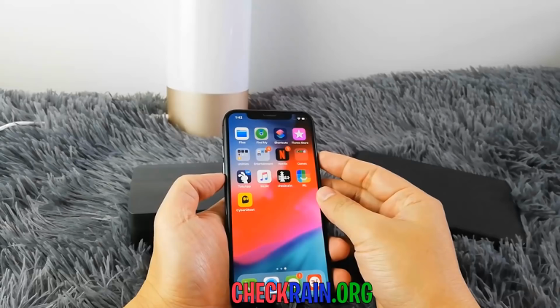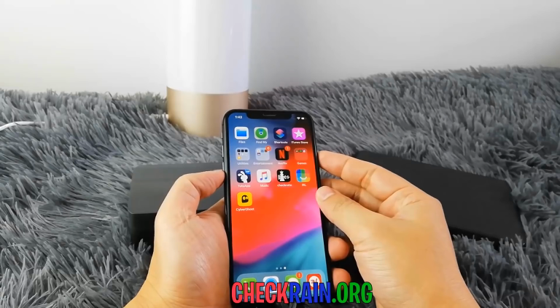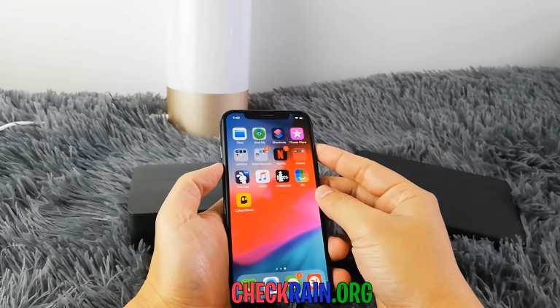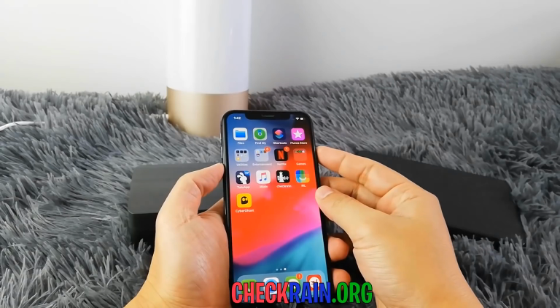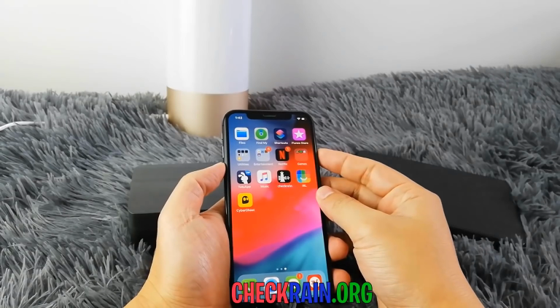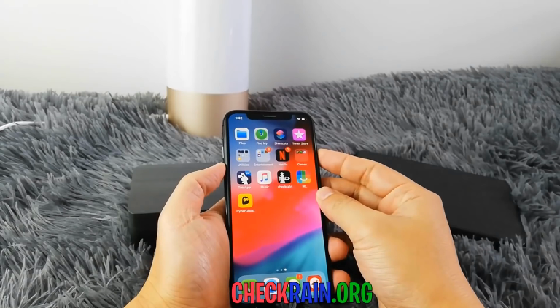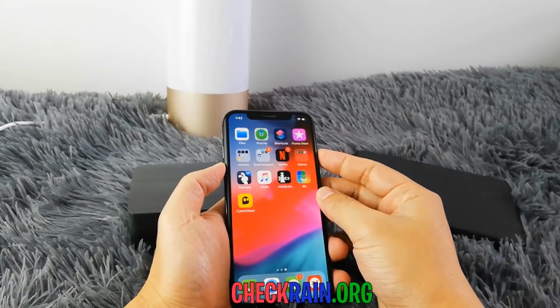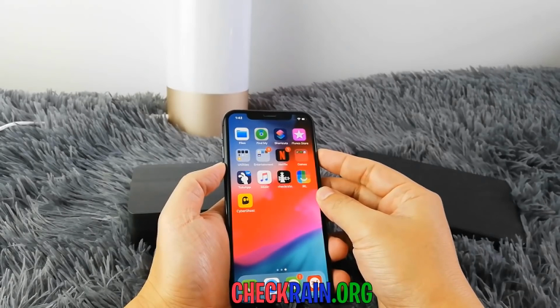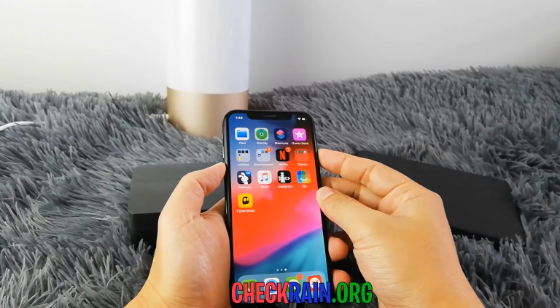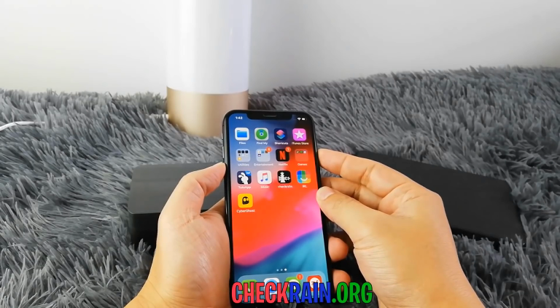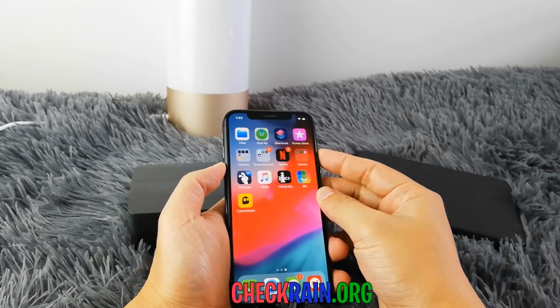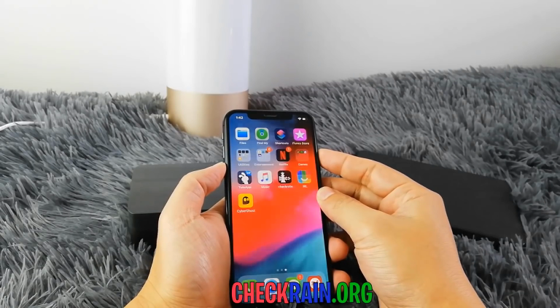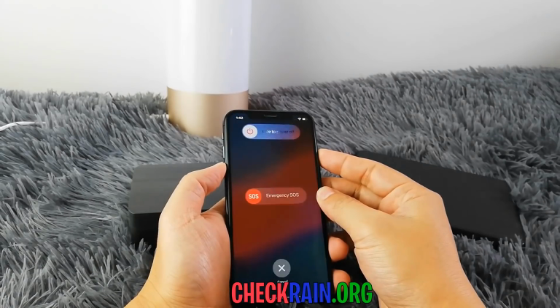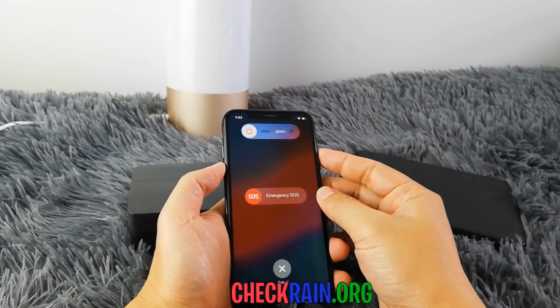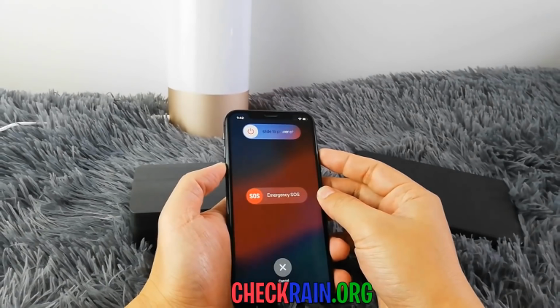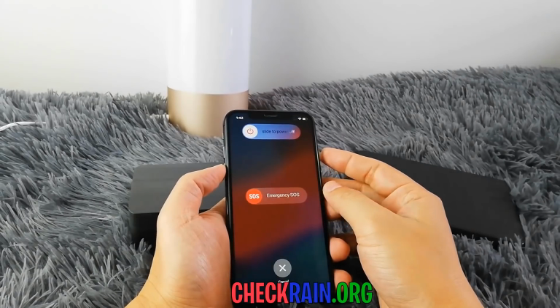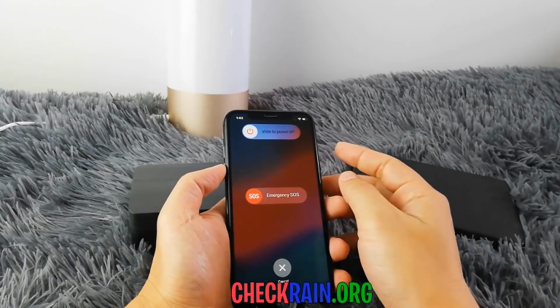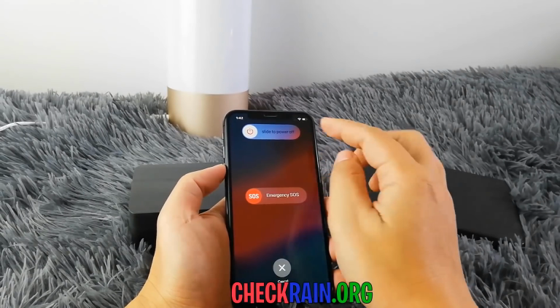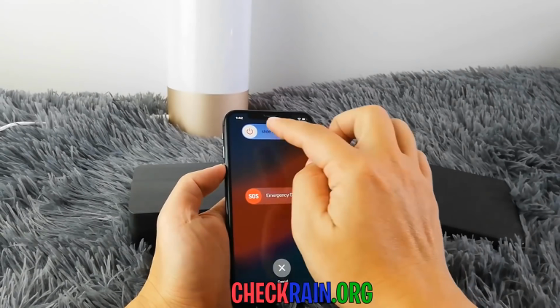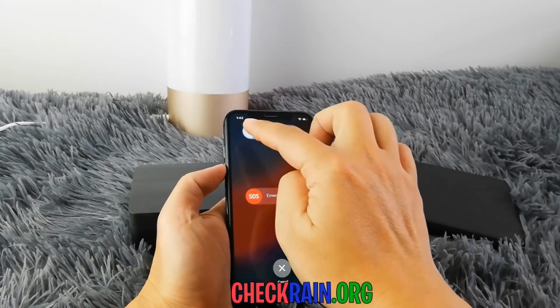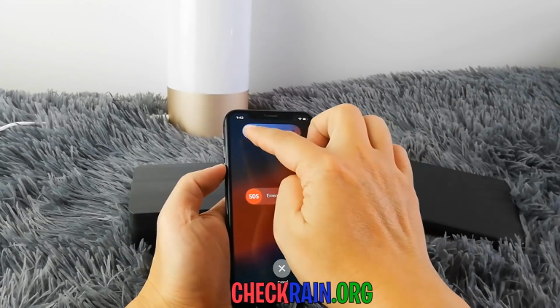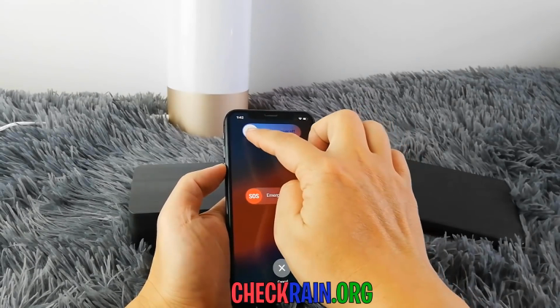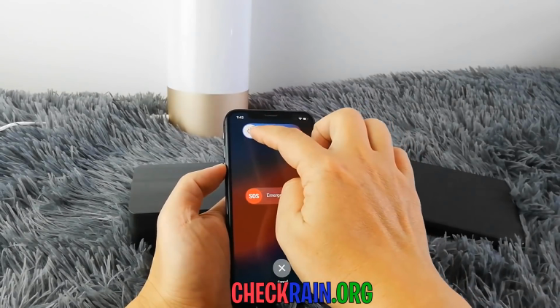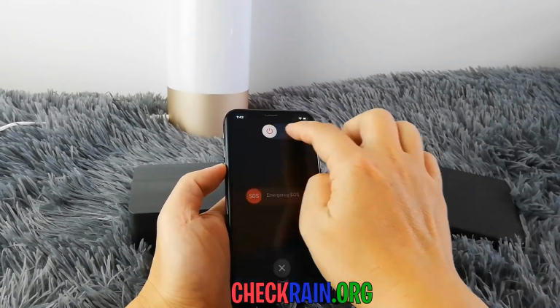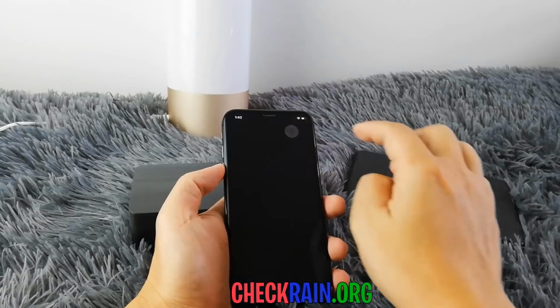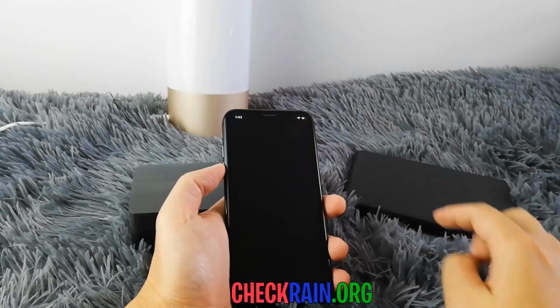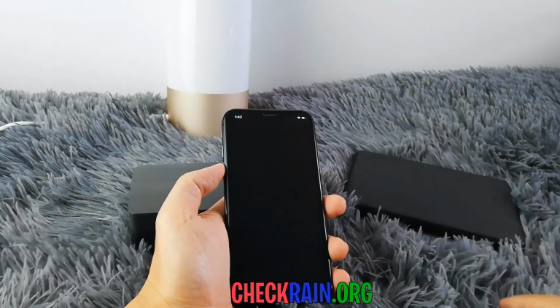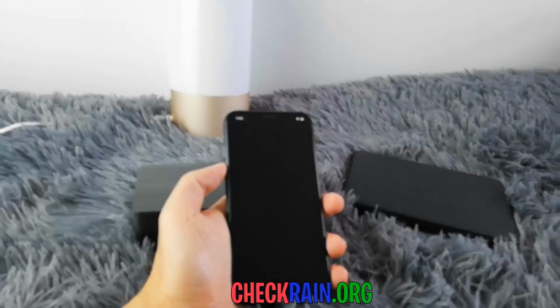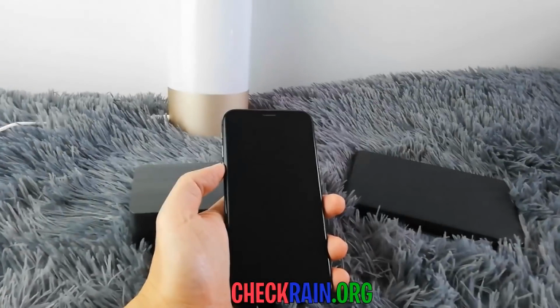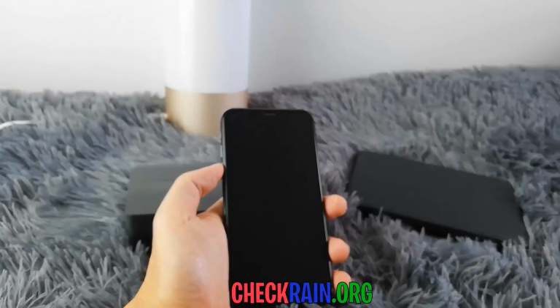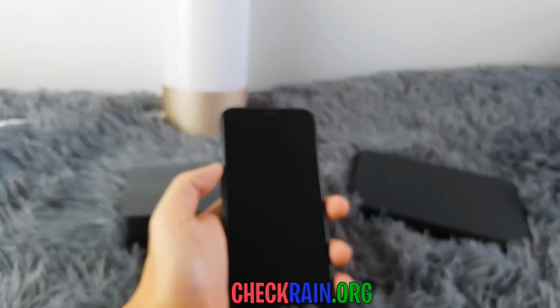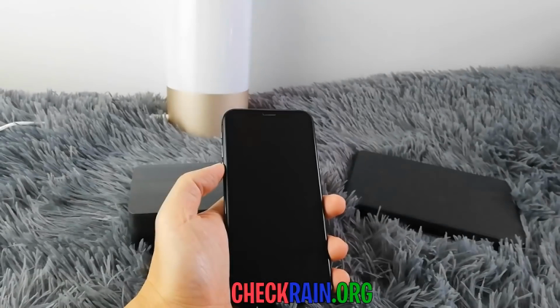Once you're done with the human verification — if you were required to do that — all you have to do is shut down your device and then turn it back on, essentially just rebooting it.